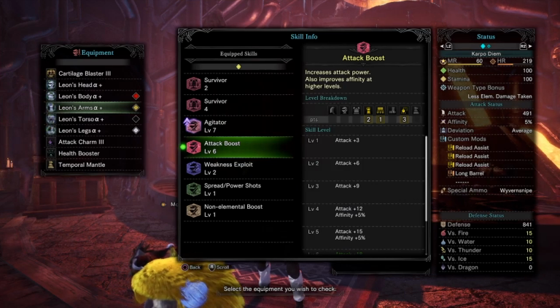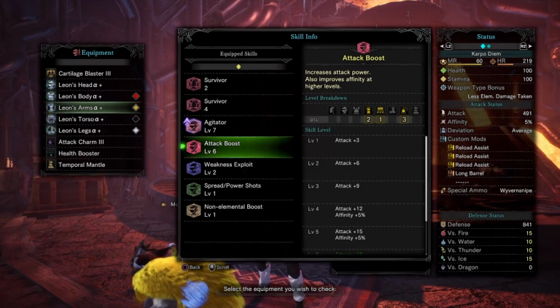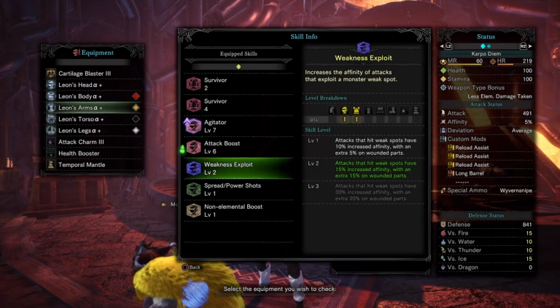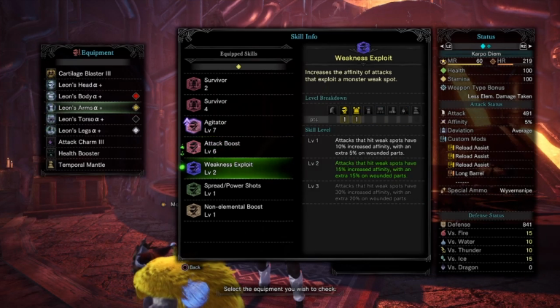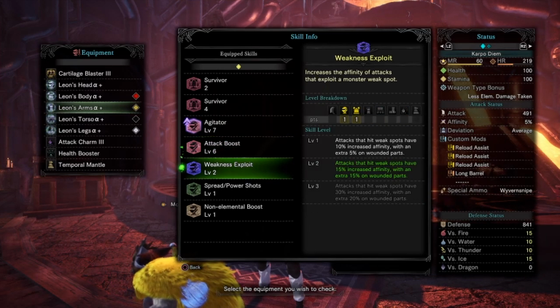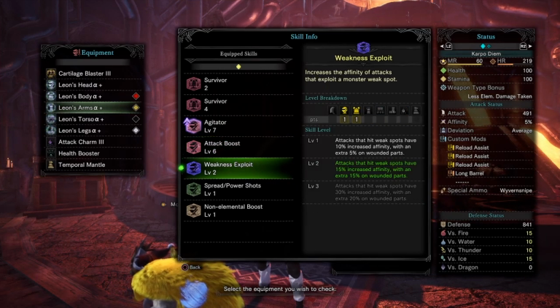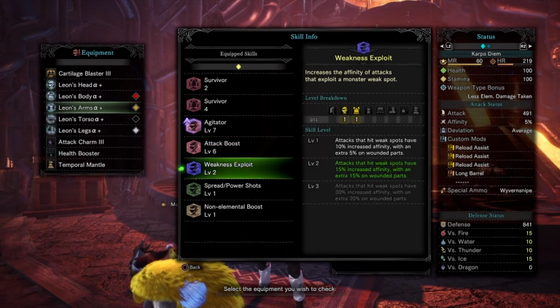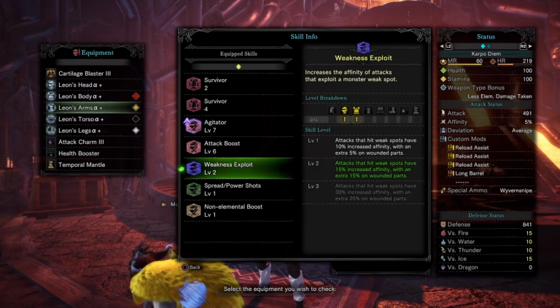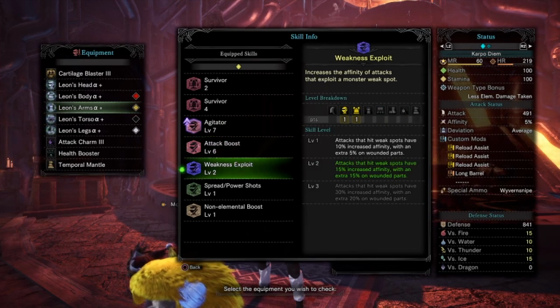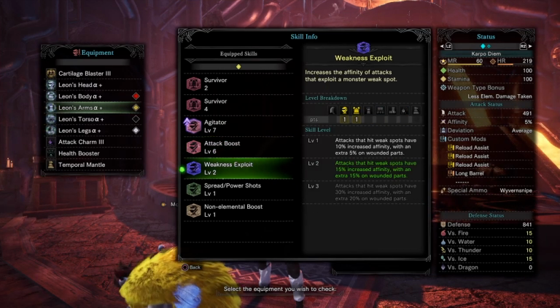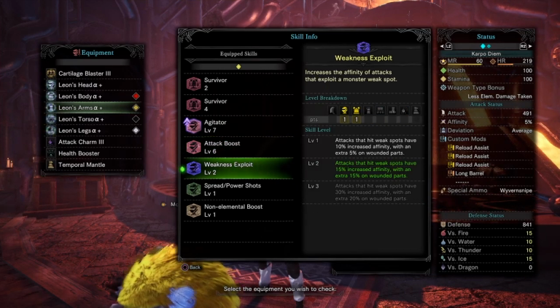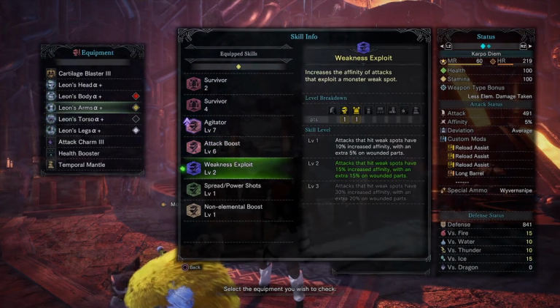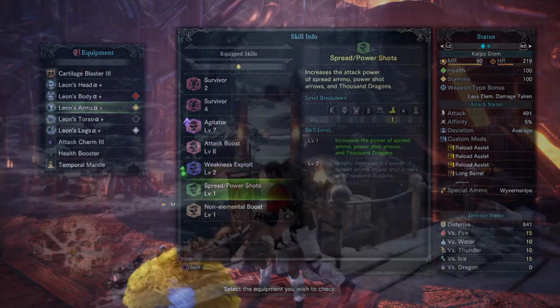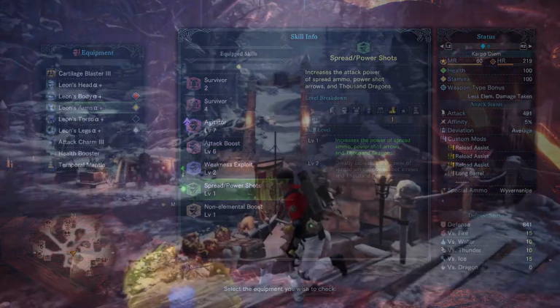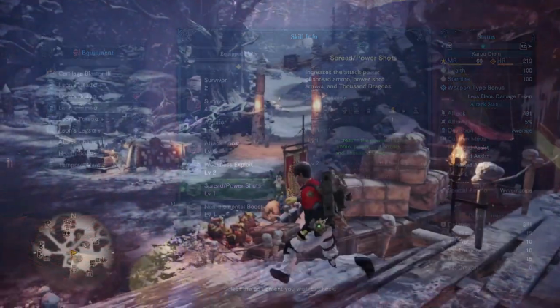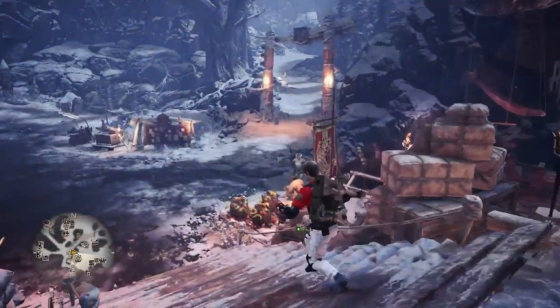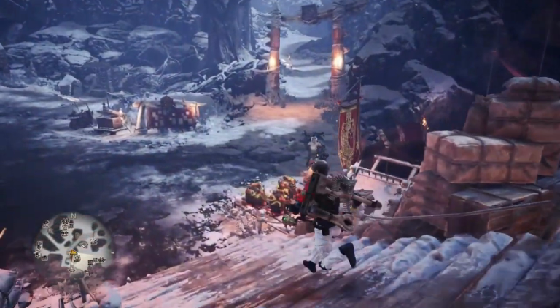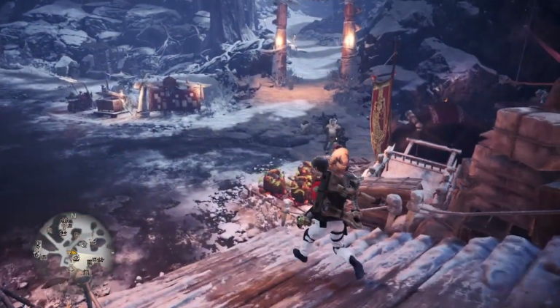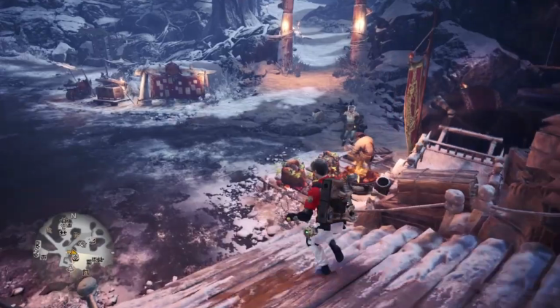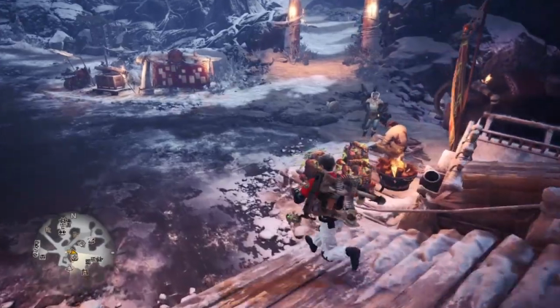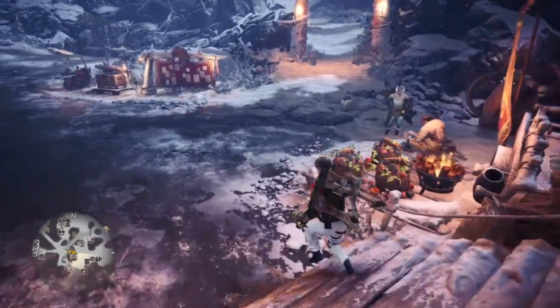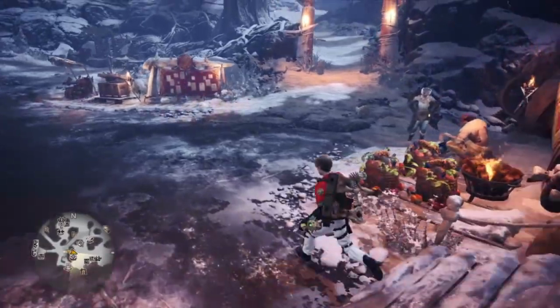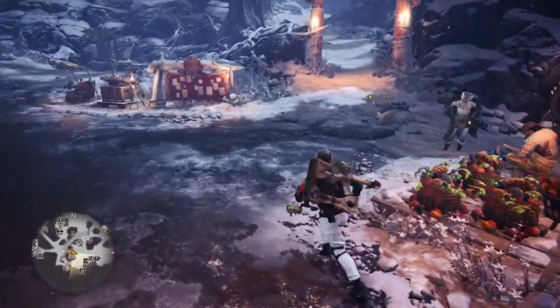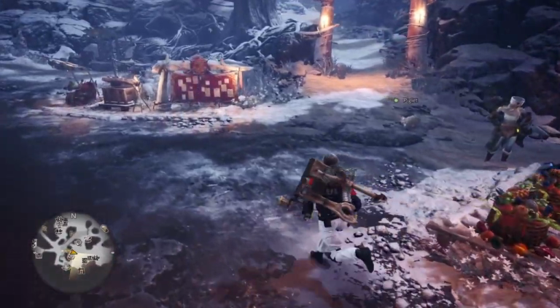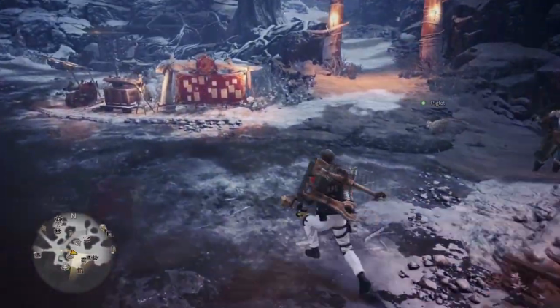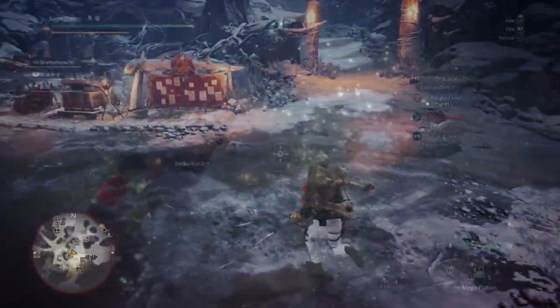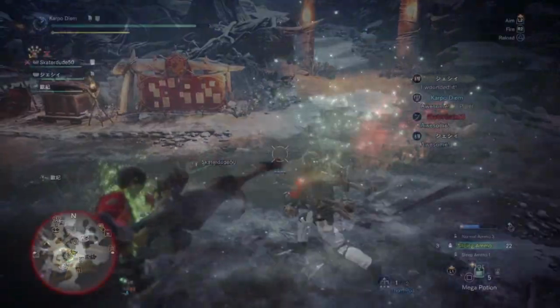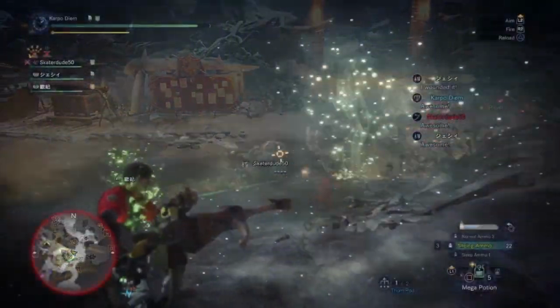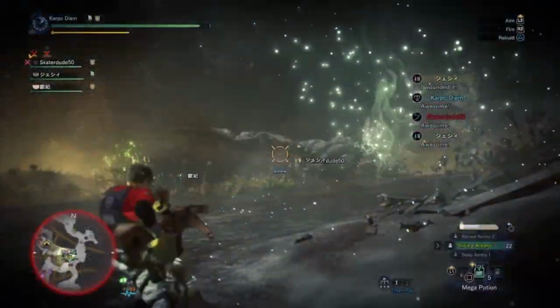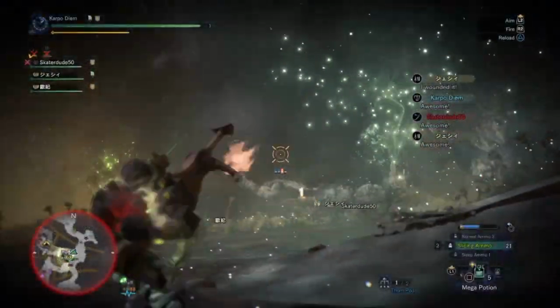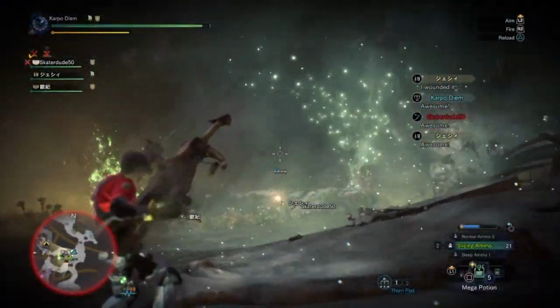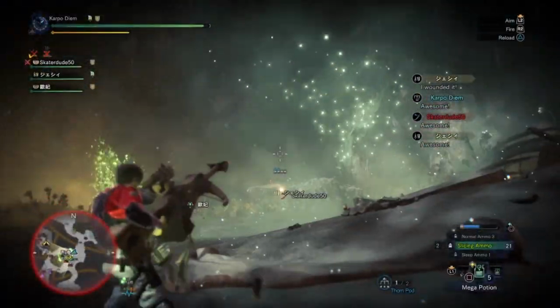We're going to get some pretty amazing numbers because it's going to deal a ton of damage. We've got six on the boost, Weakness Exploit Level 2, and Spread Power Shots. Not bad at all.